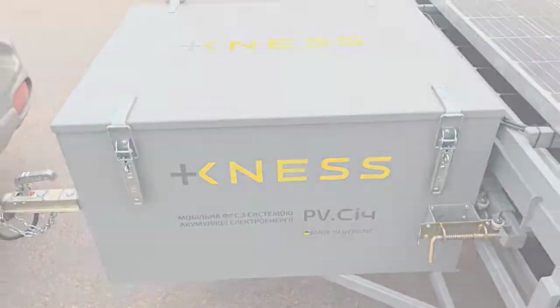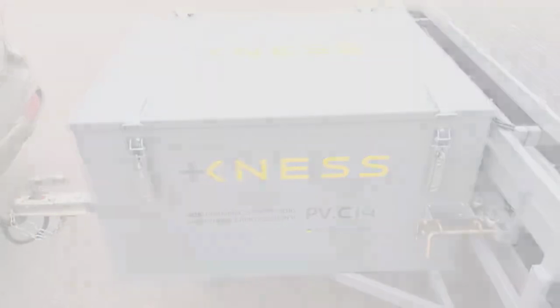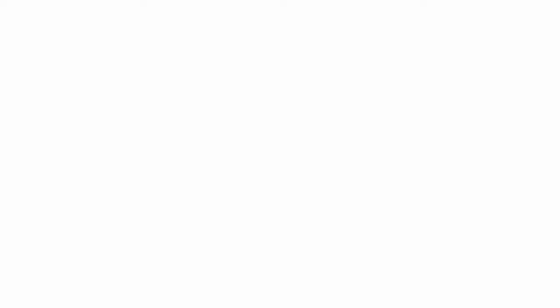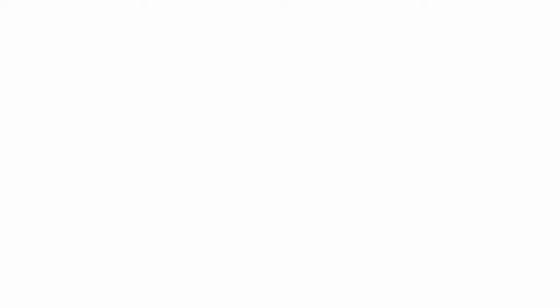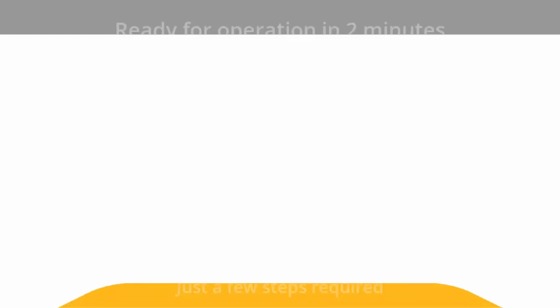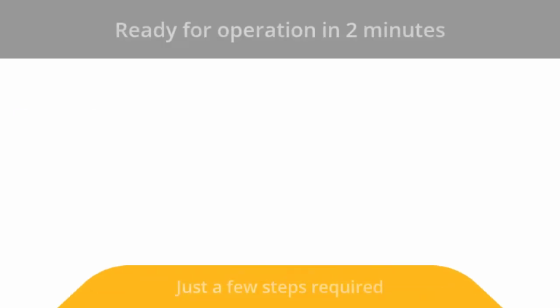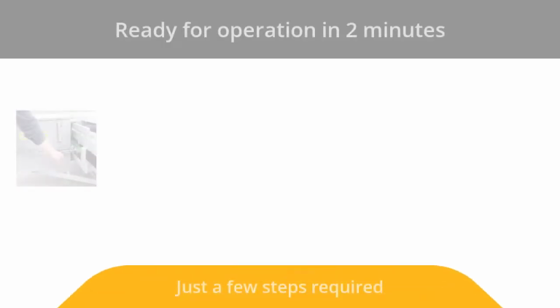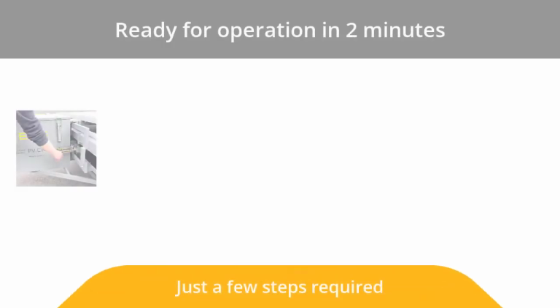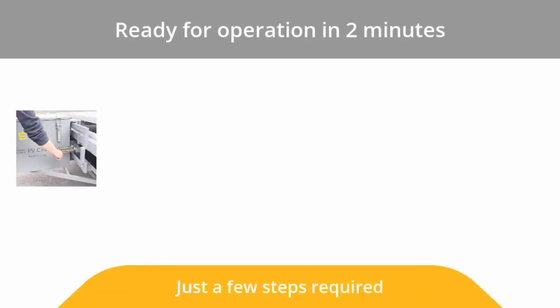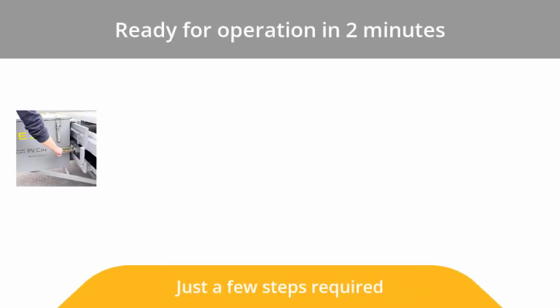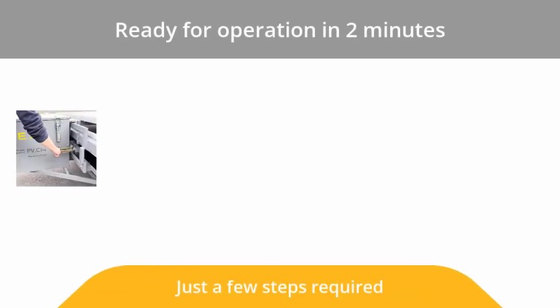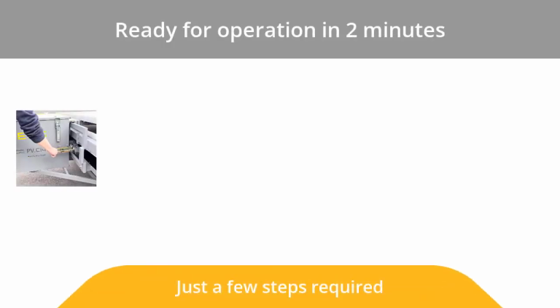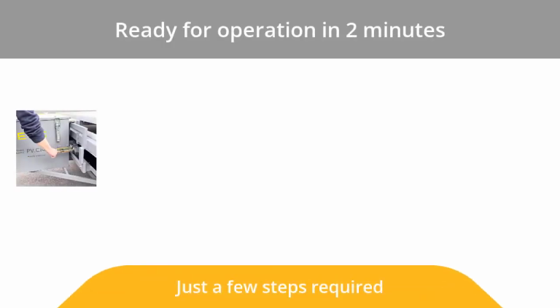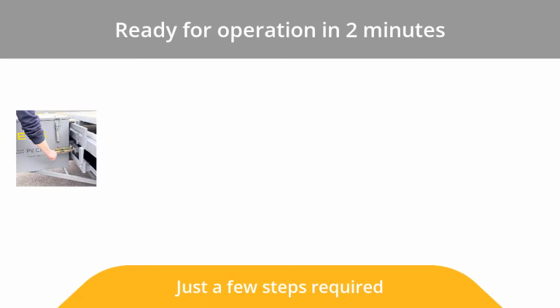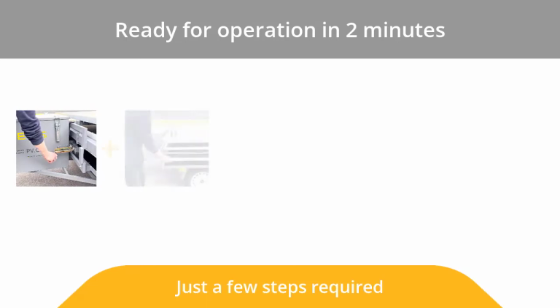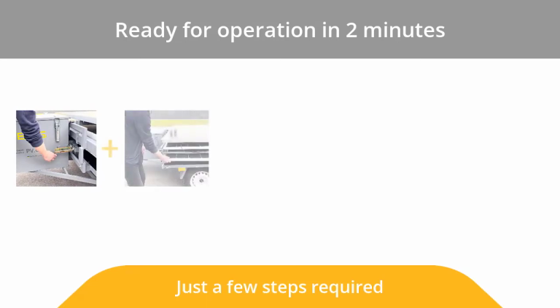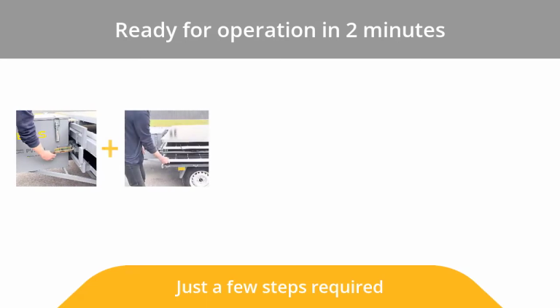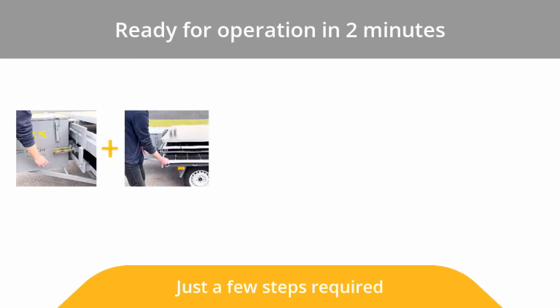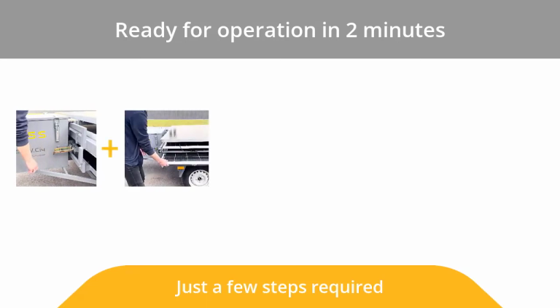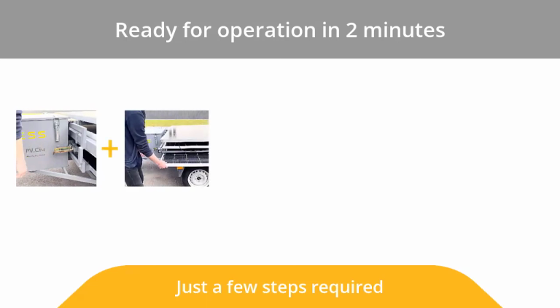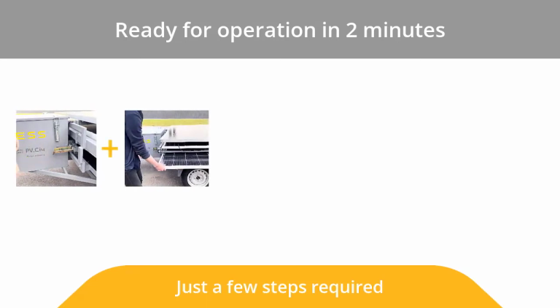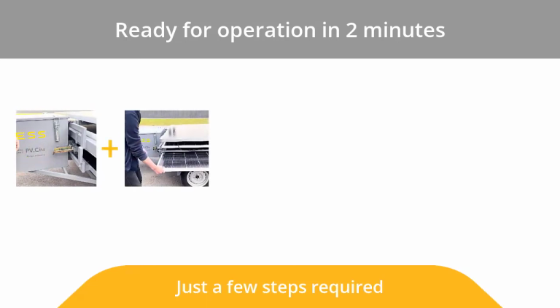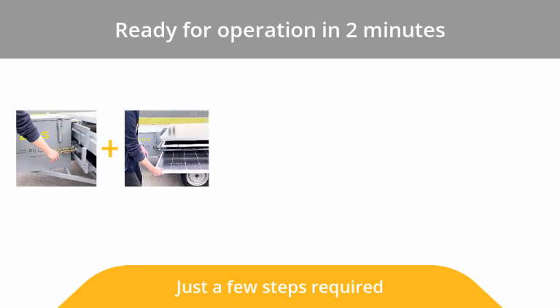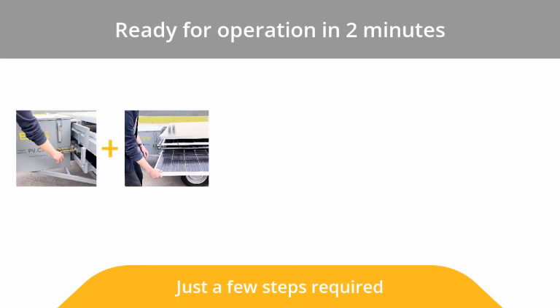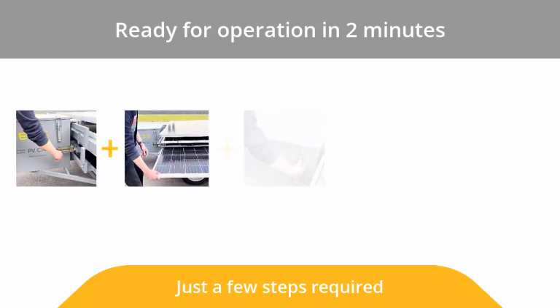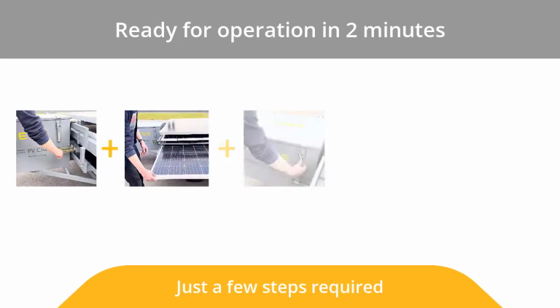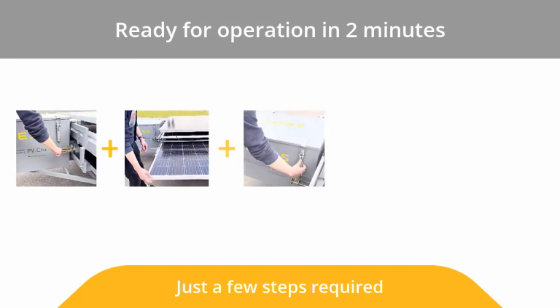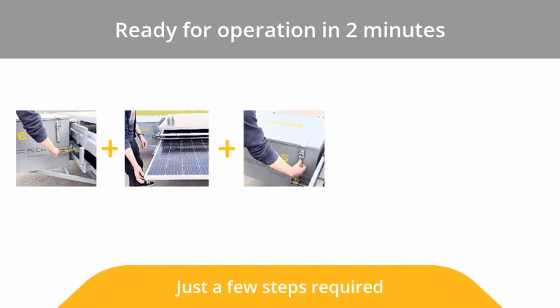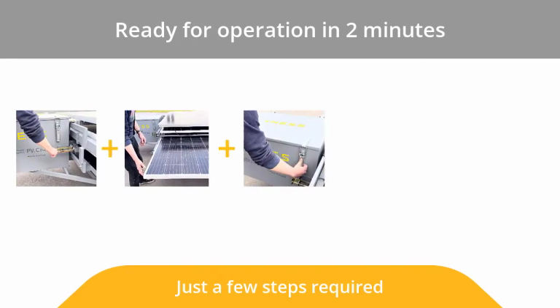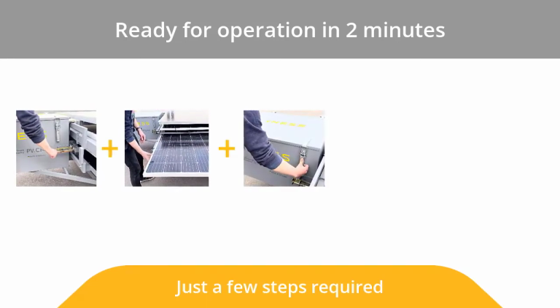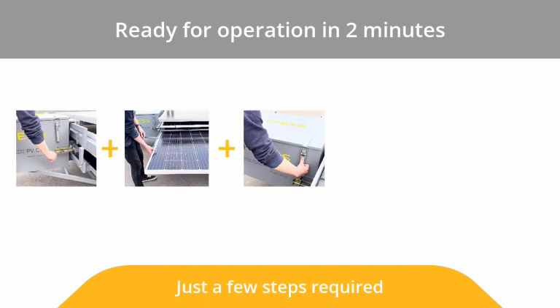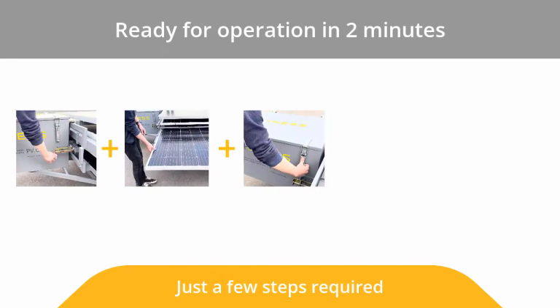The station is ready for operation in just 2 minutes and electrical equipment may be connected immediately after its switching.